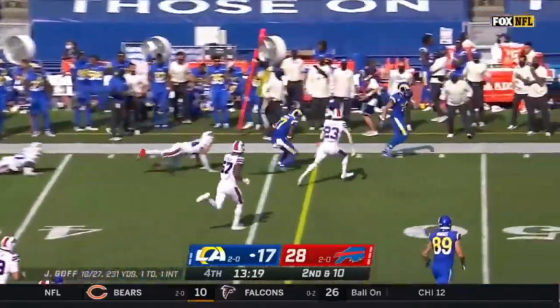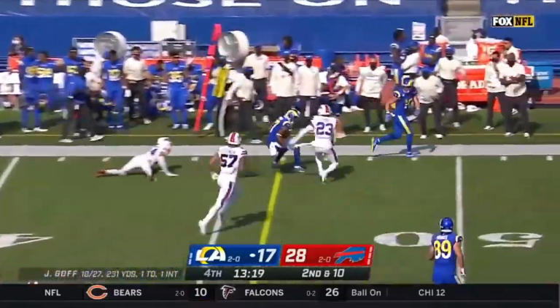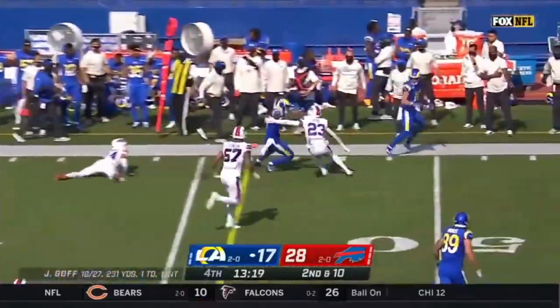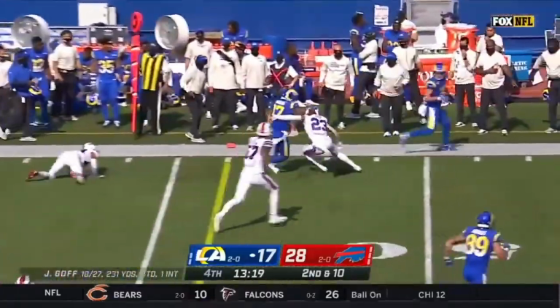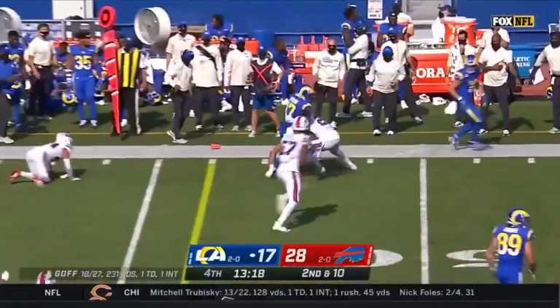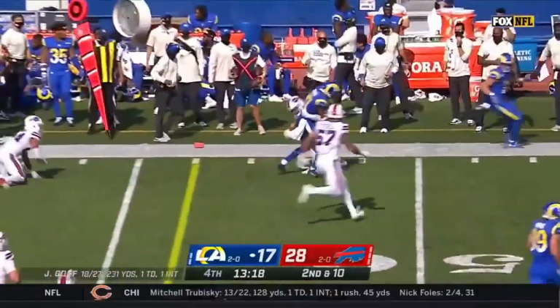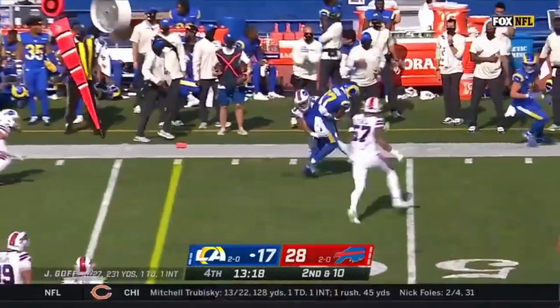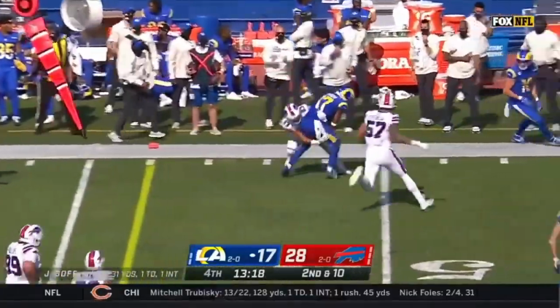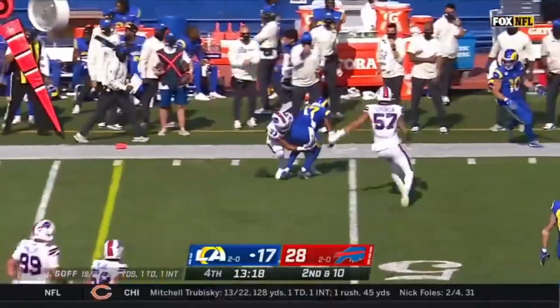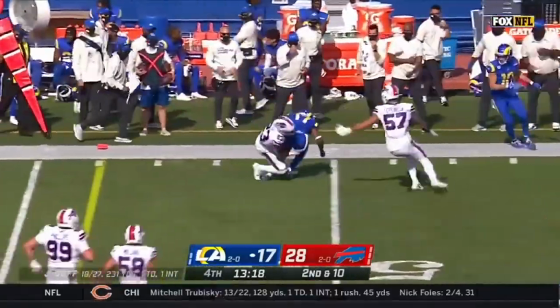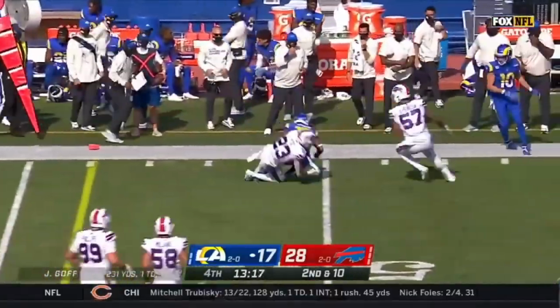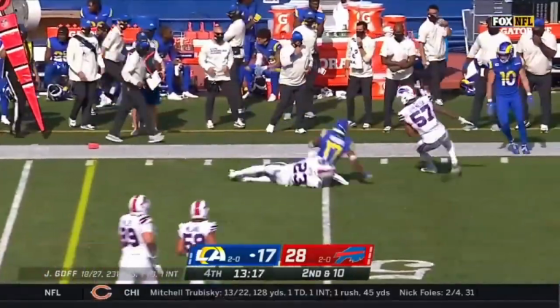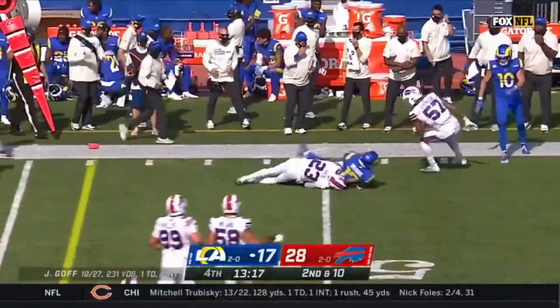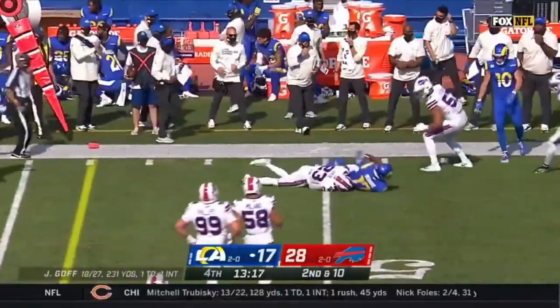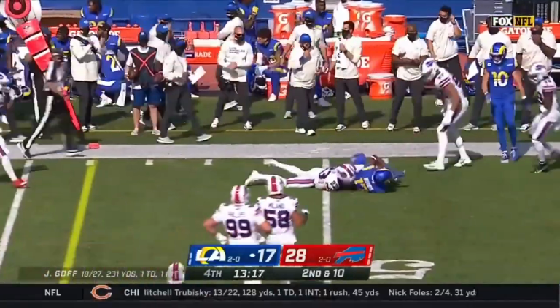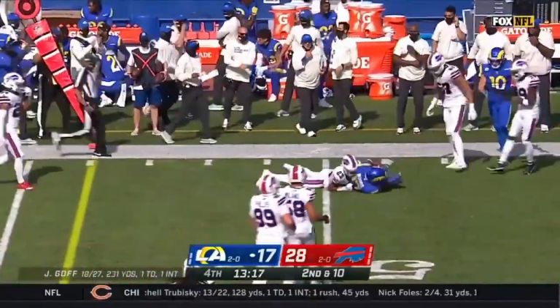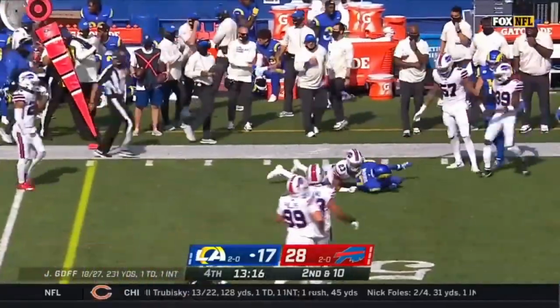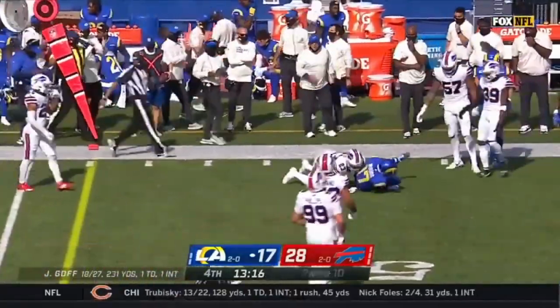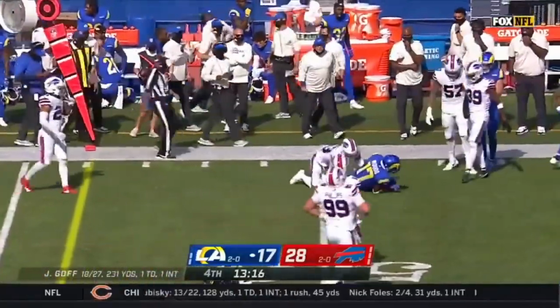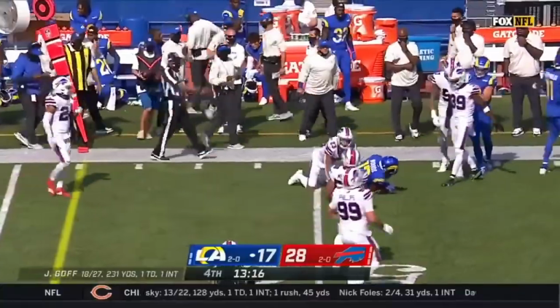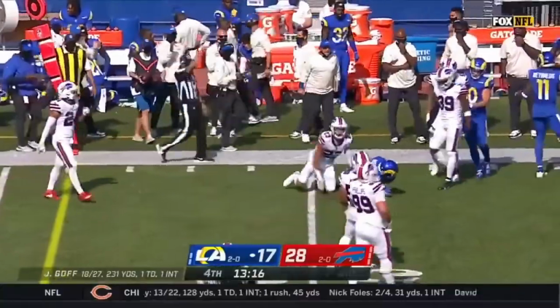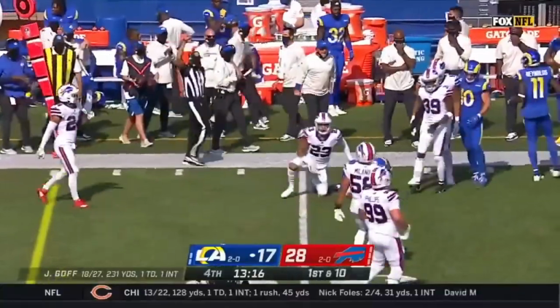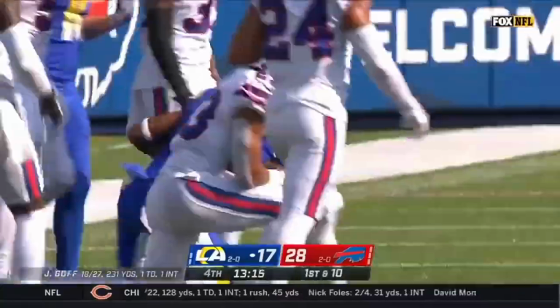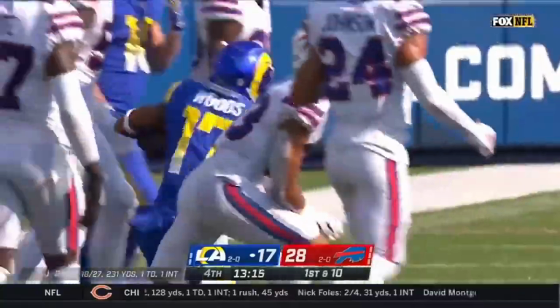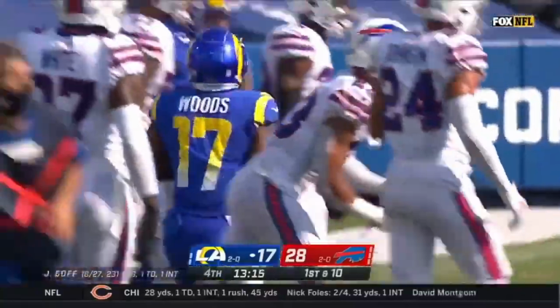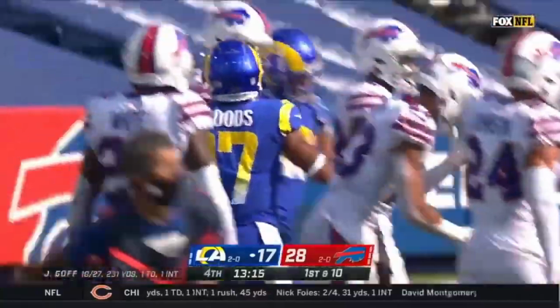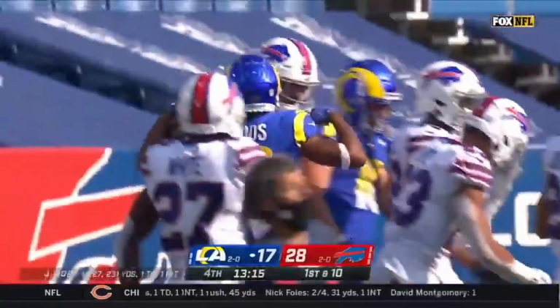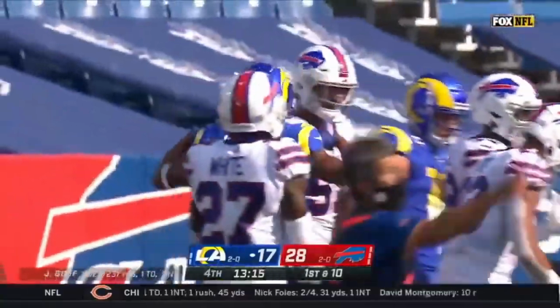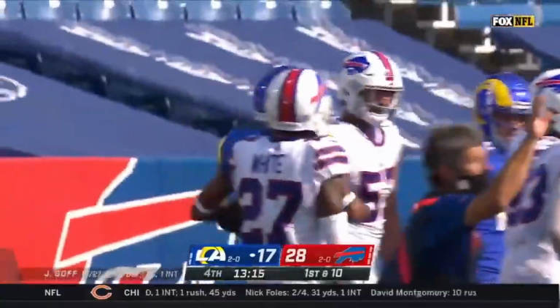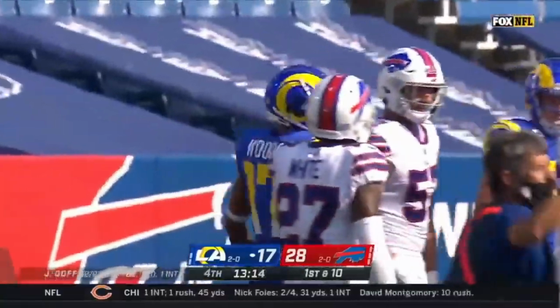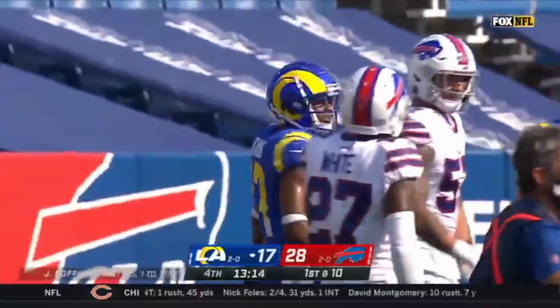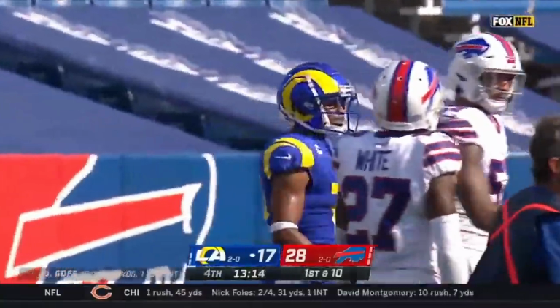And Robert Woods, weaving his way to midfield and falls in Buffalo territory. First down.